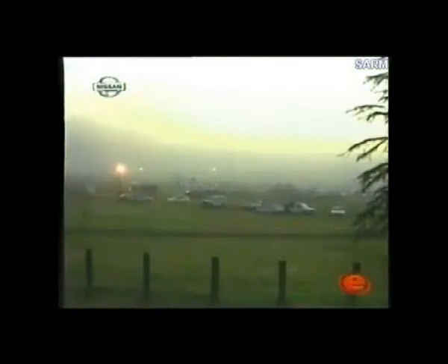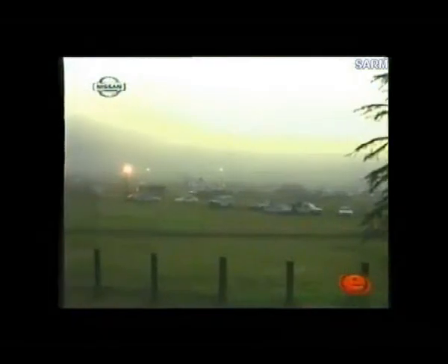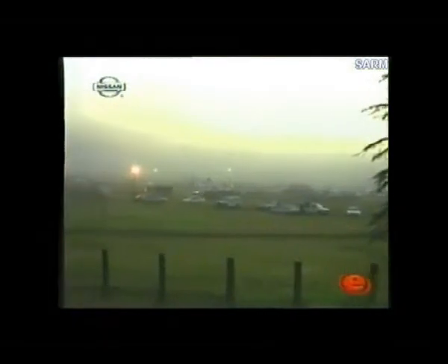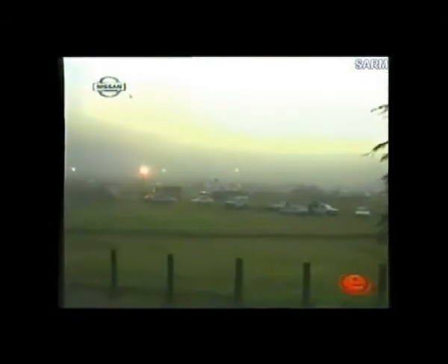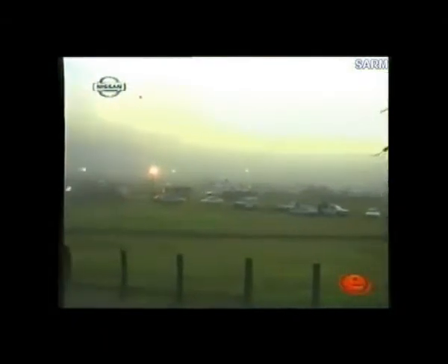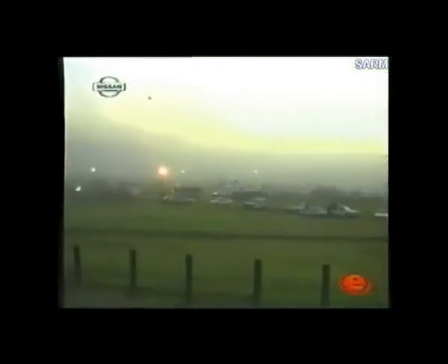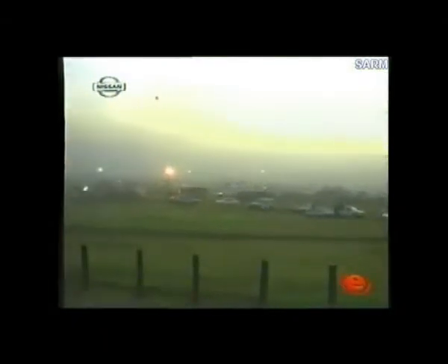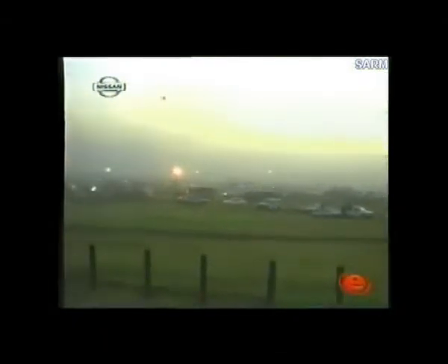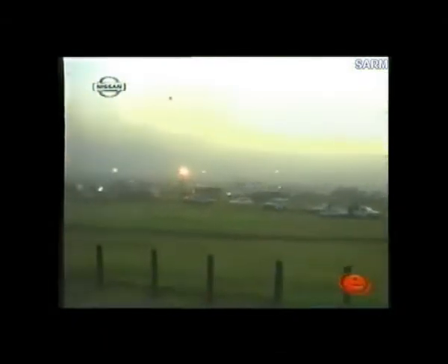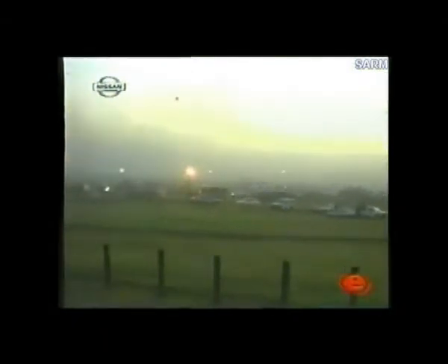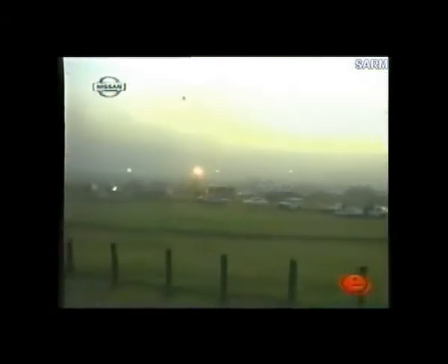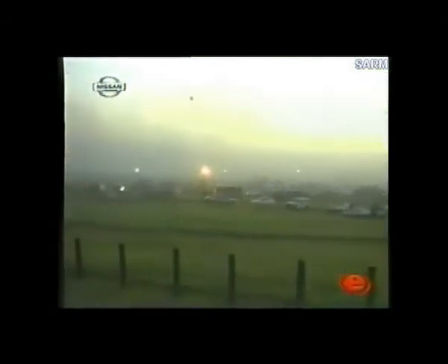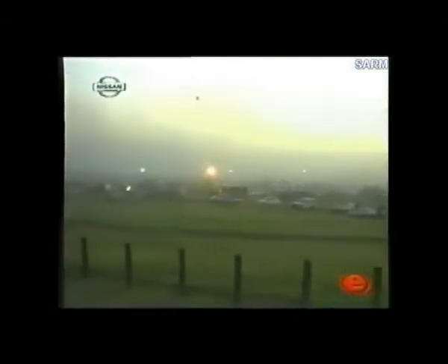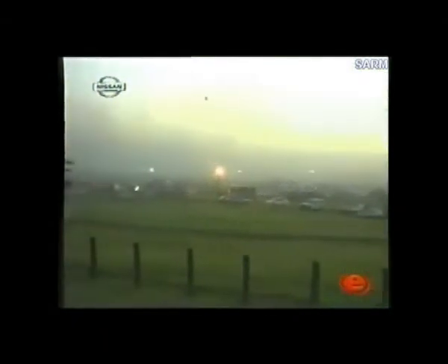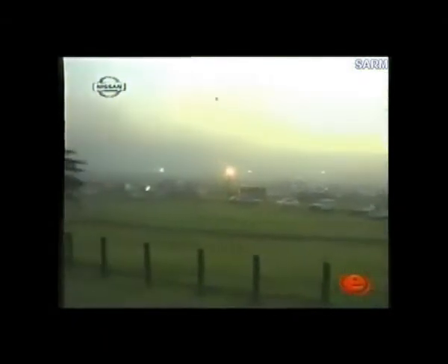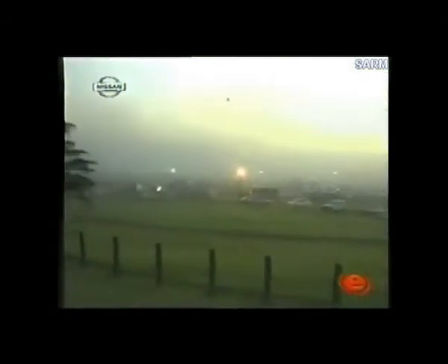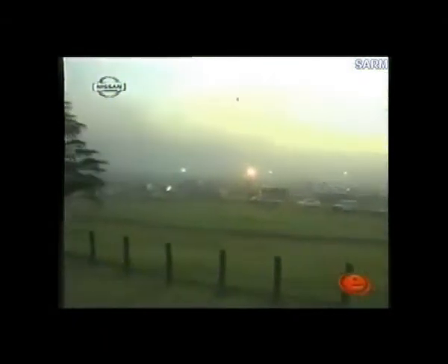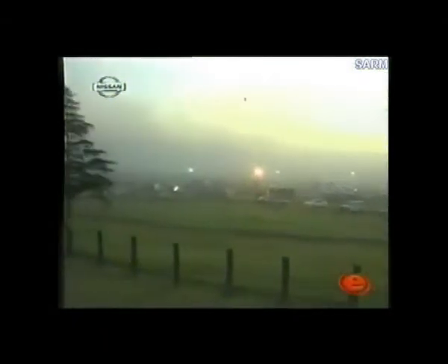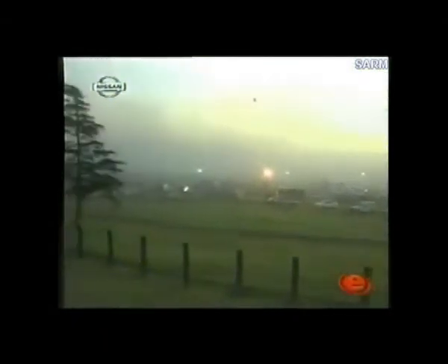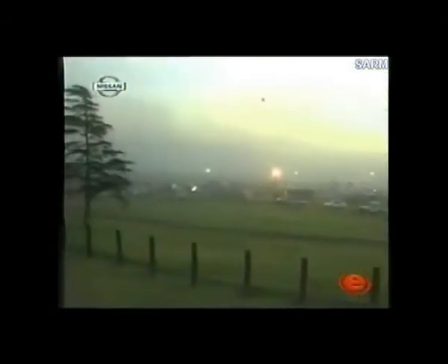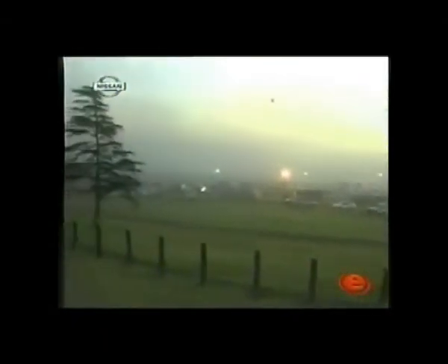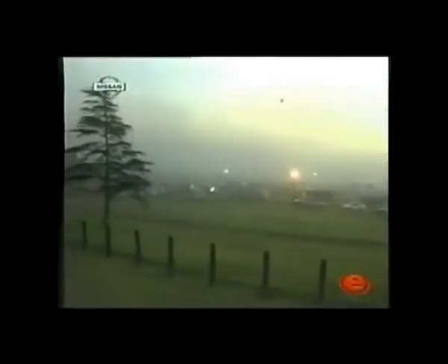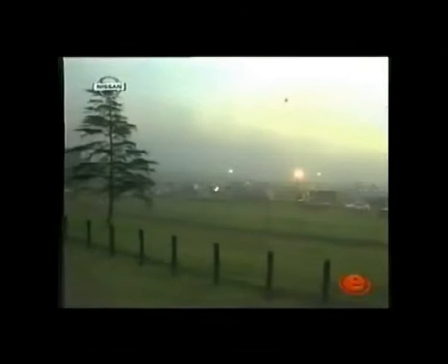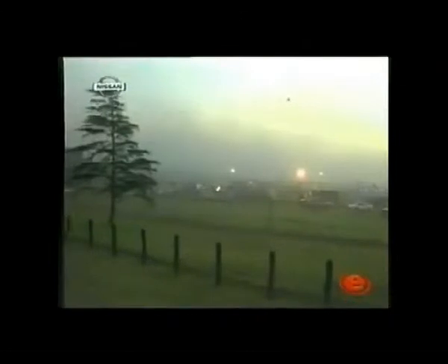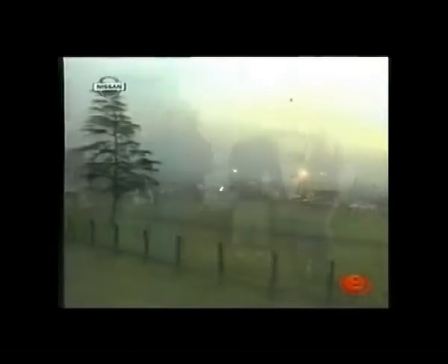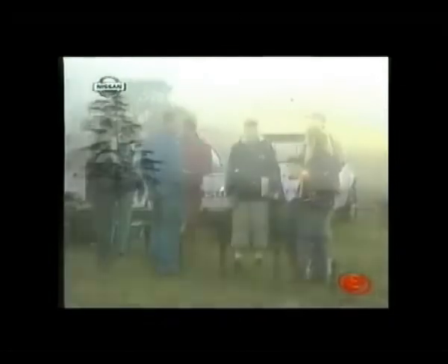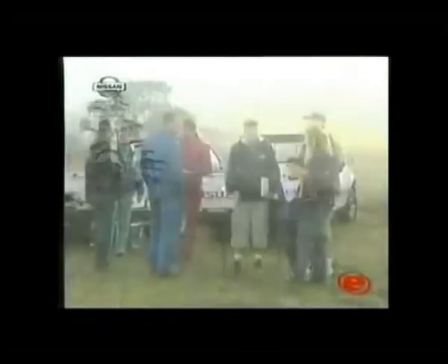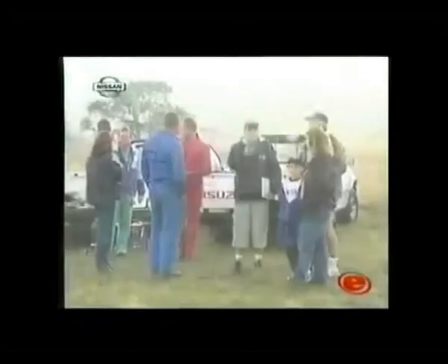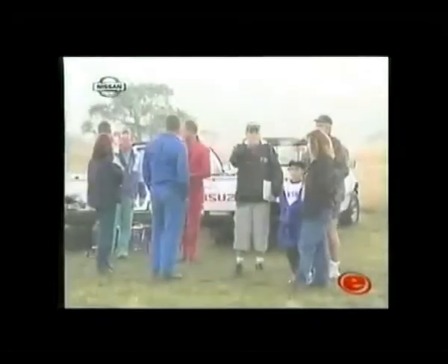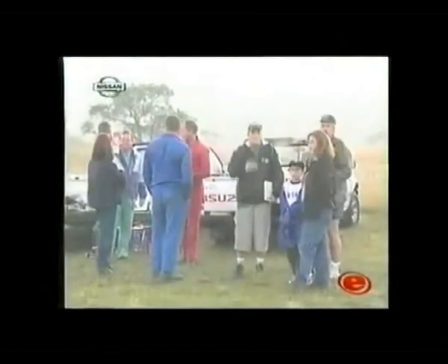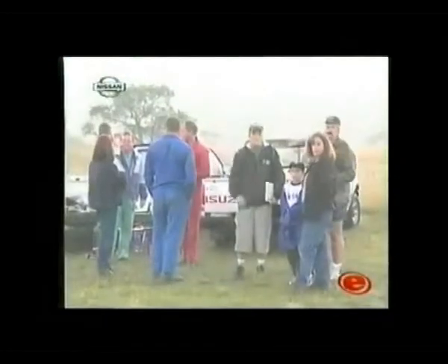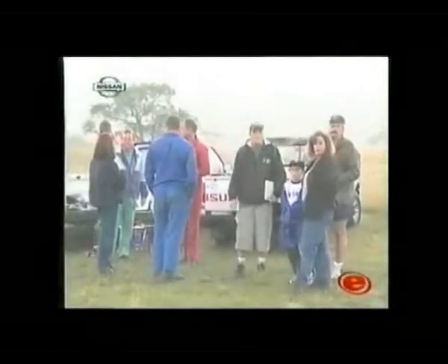Crews woke up to a cold, misty morning, which guaranteed that visibility would be a huge problem in the early part of the Nissan Sugar Belt 400.